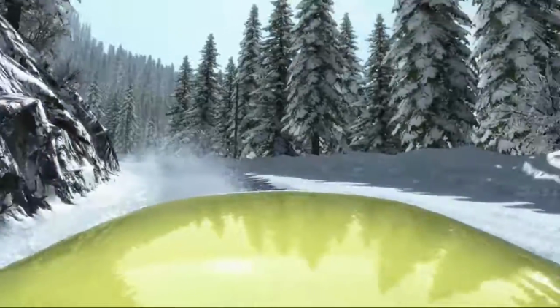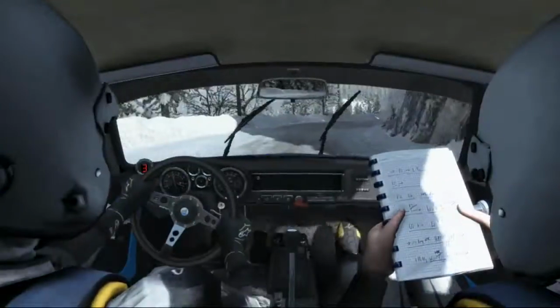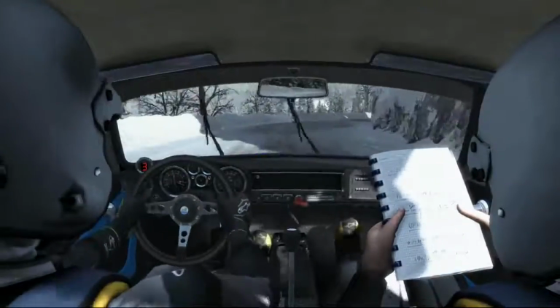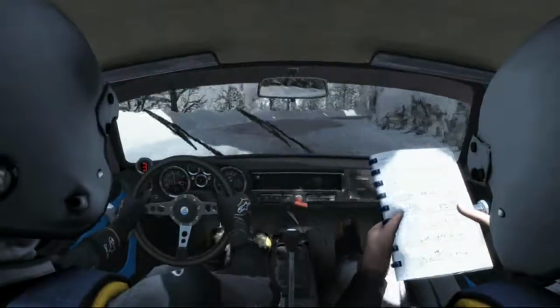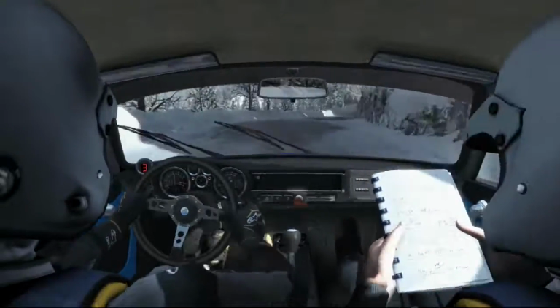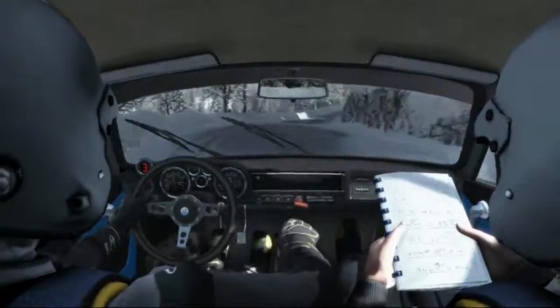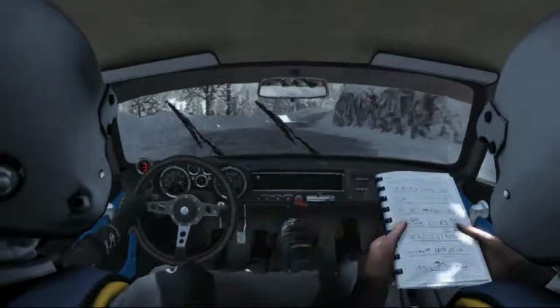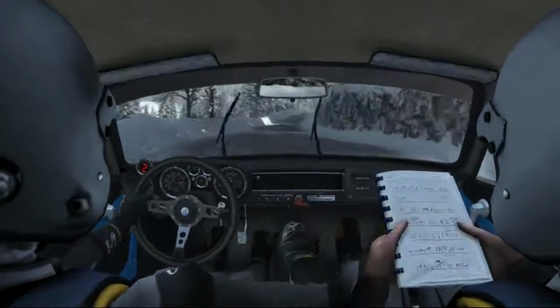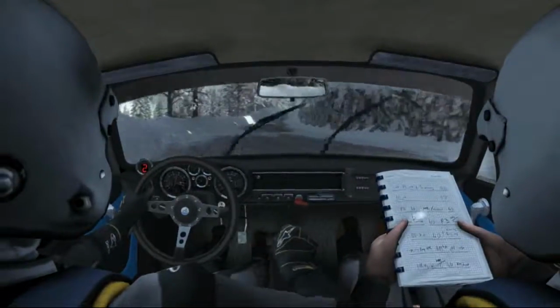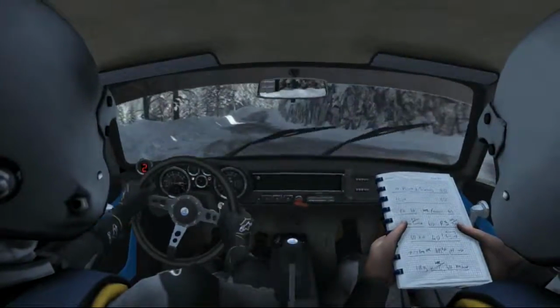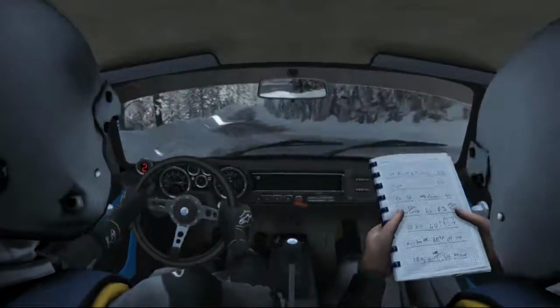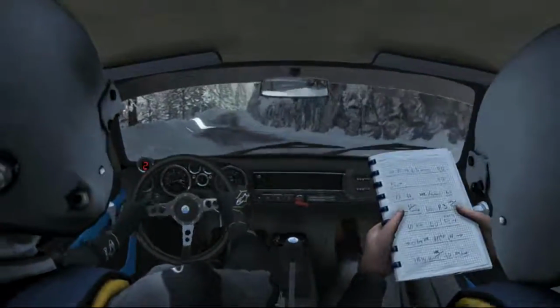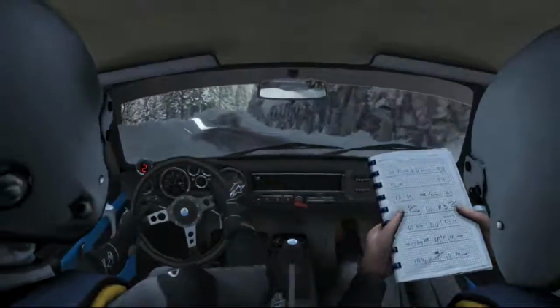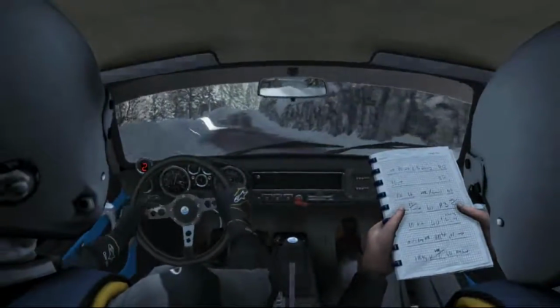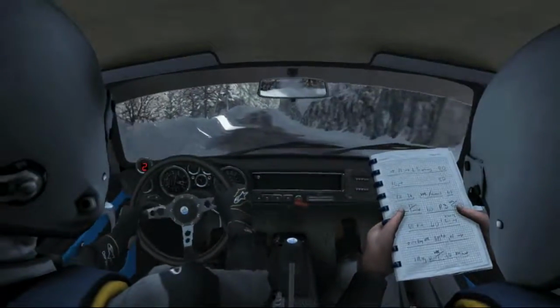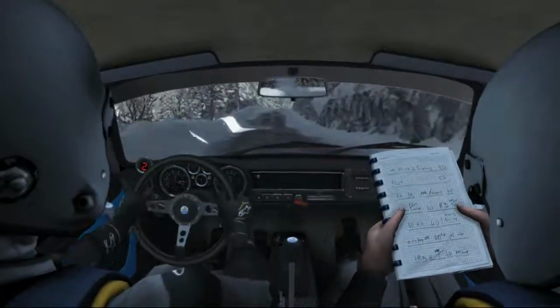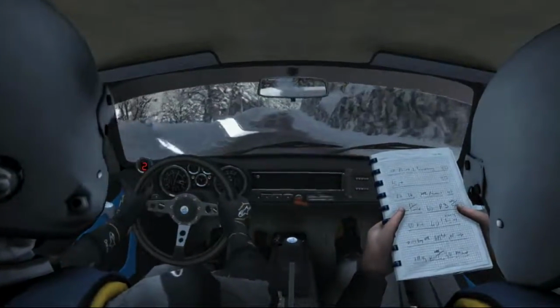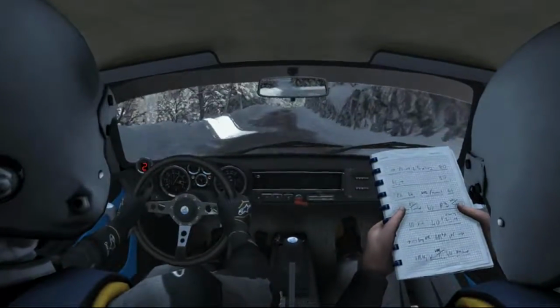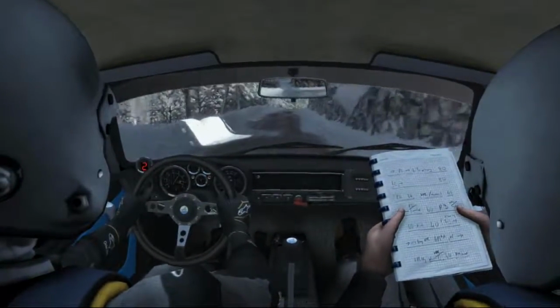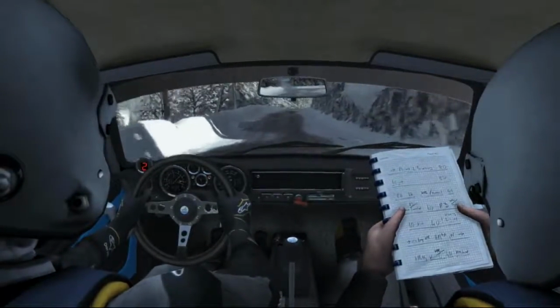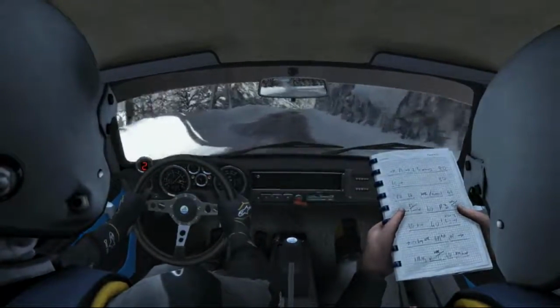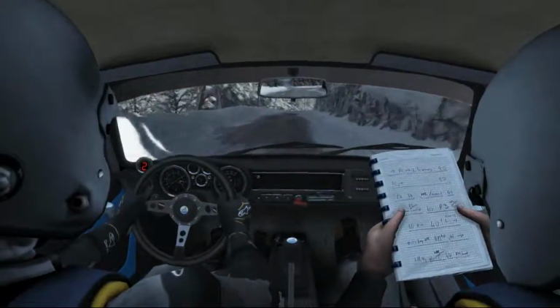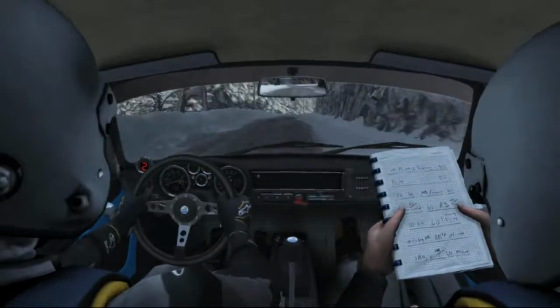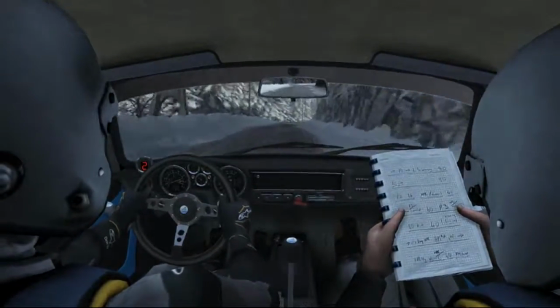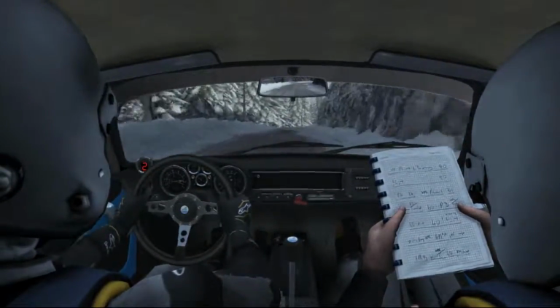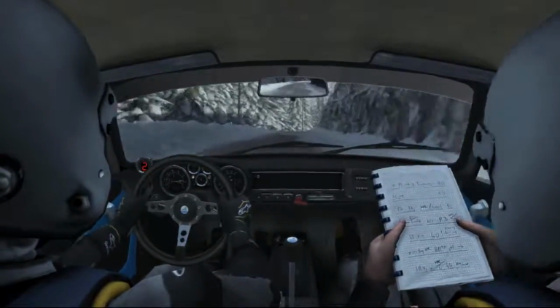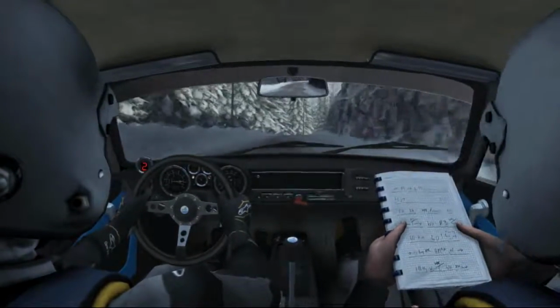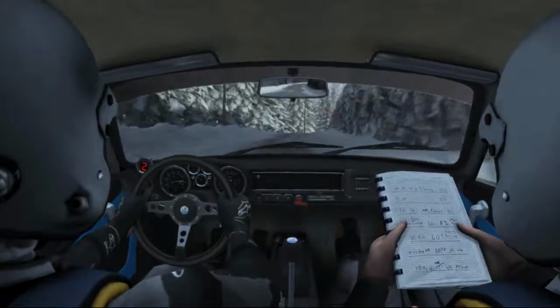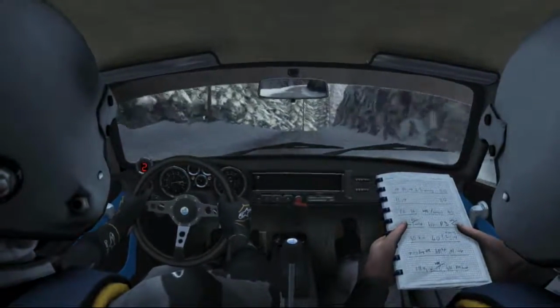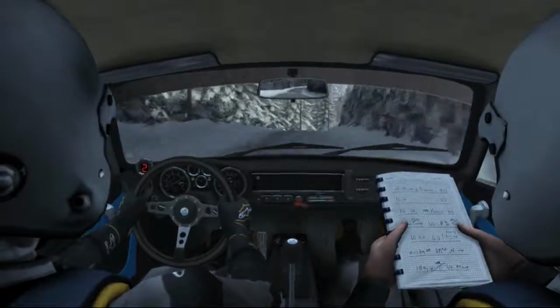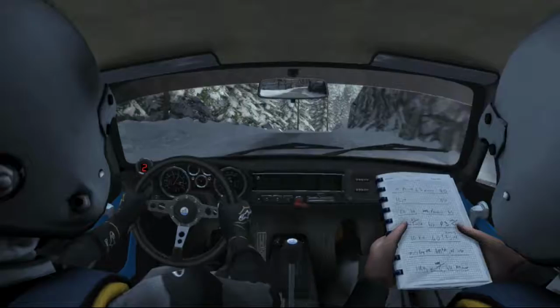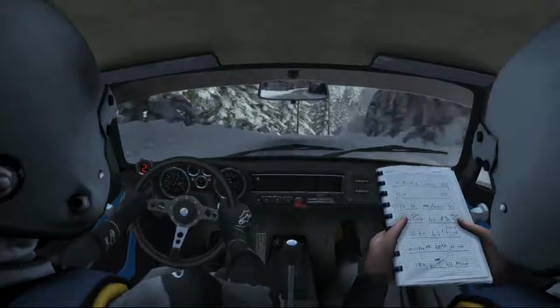Into right 4 over crest, into left 1 tightness.